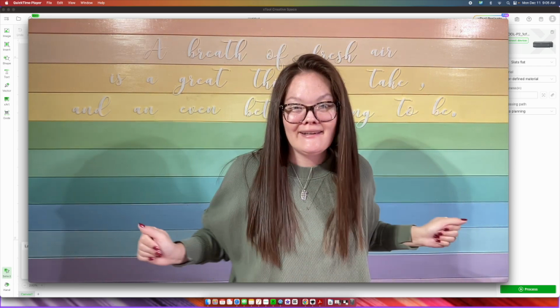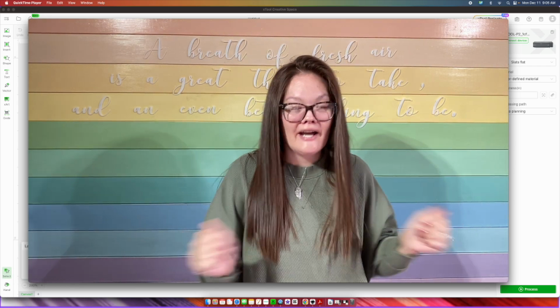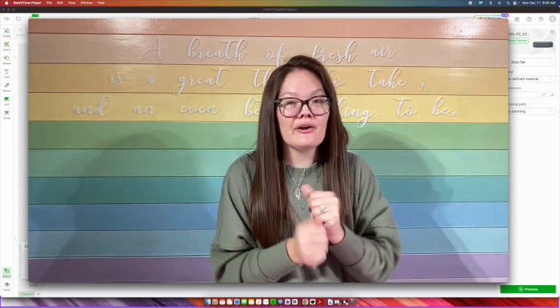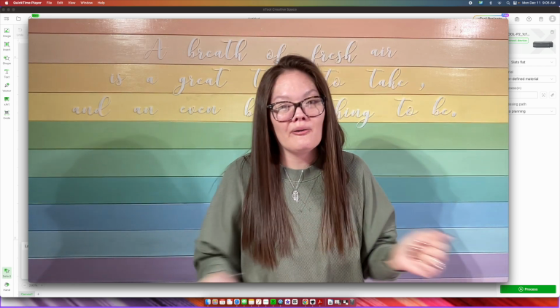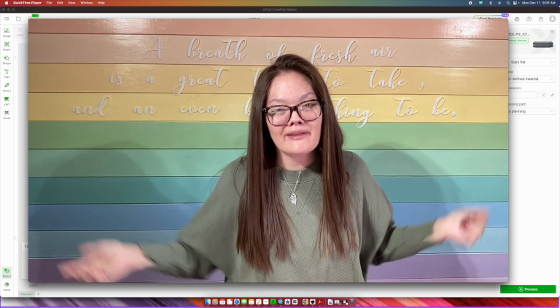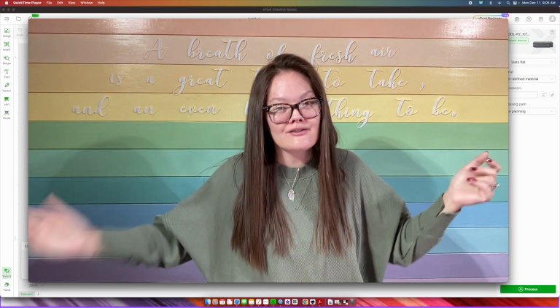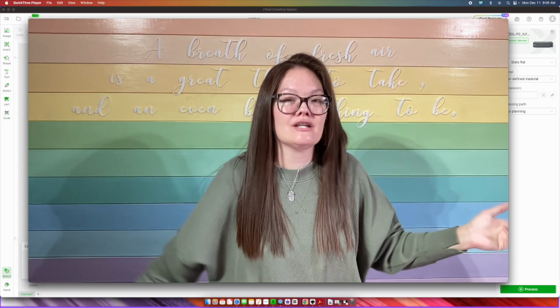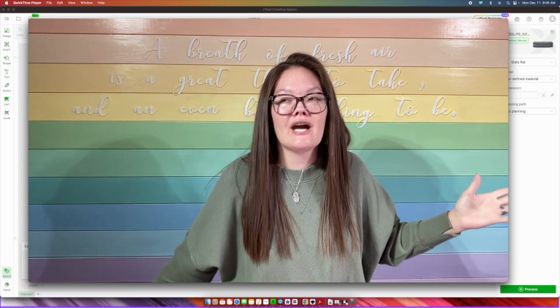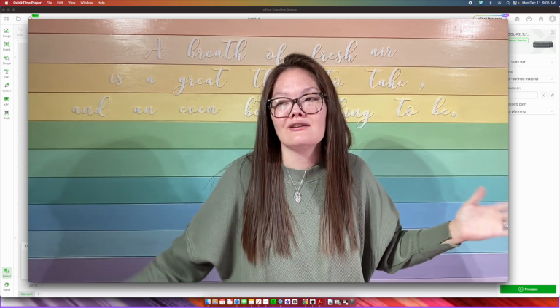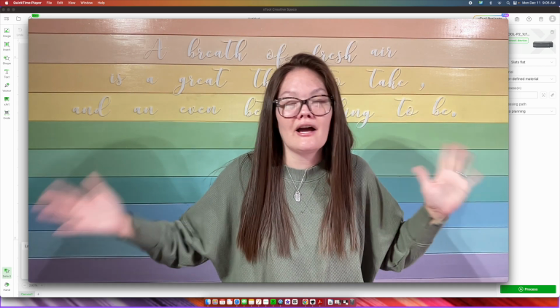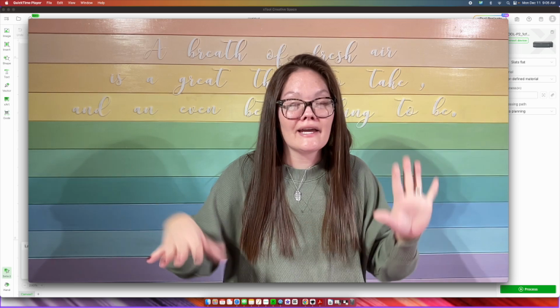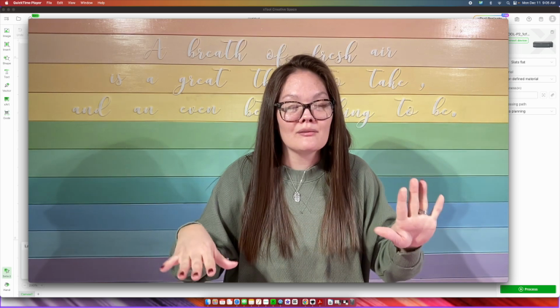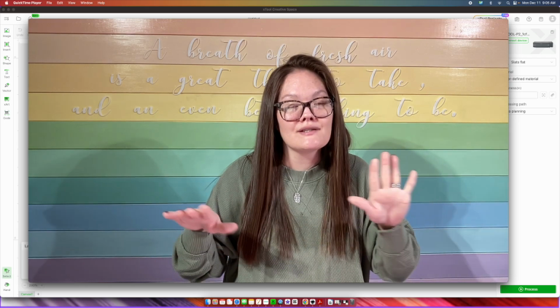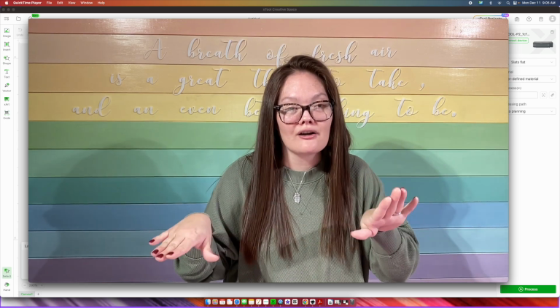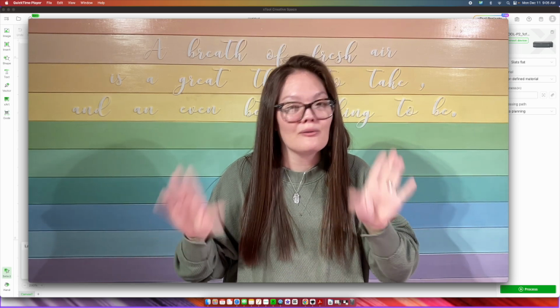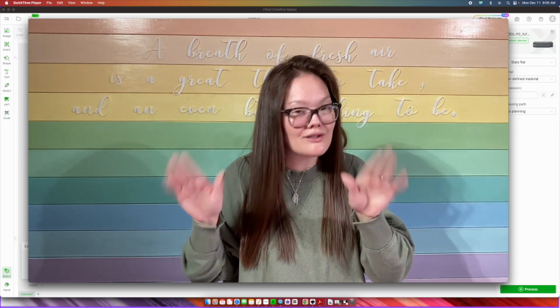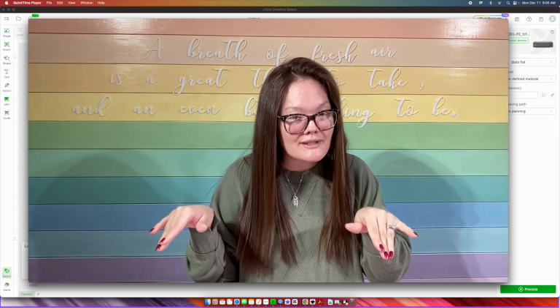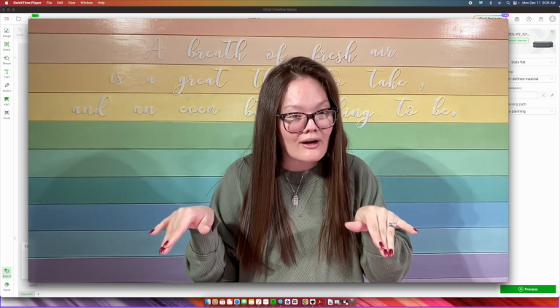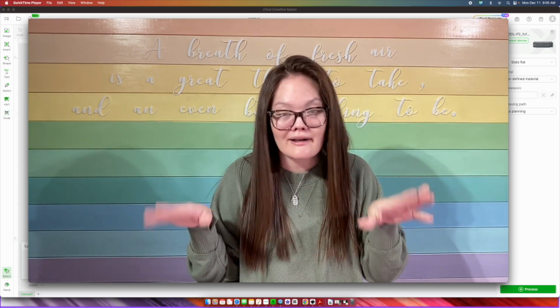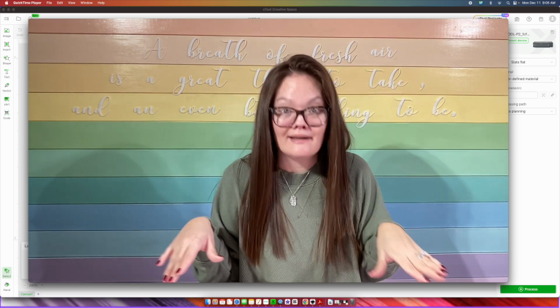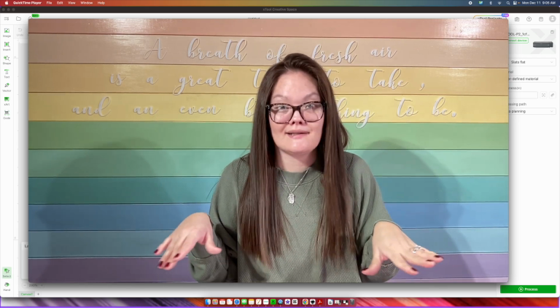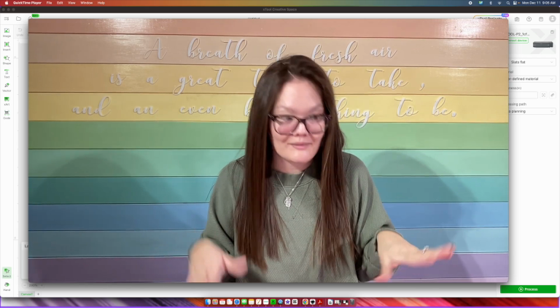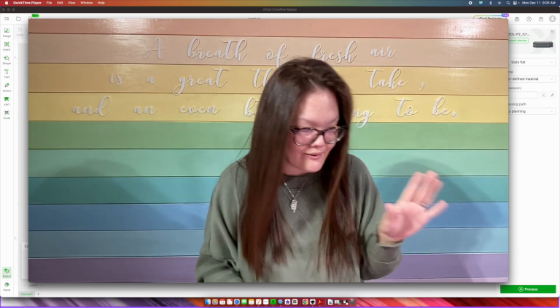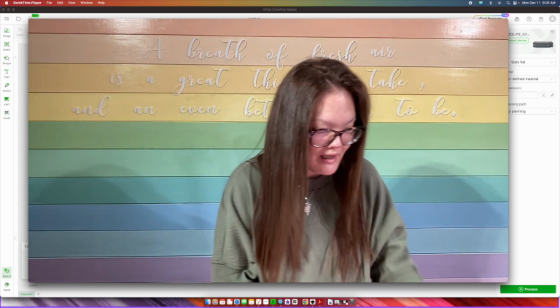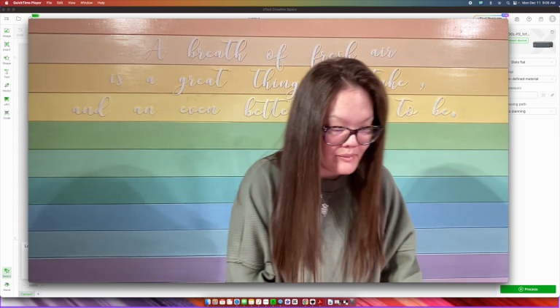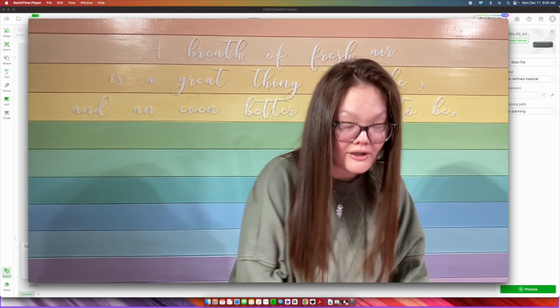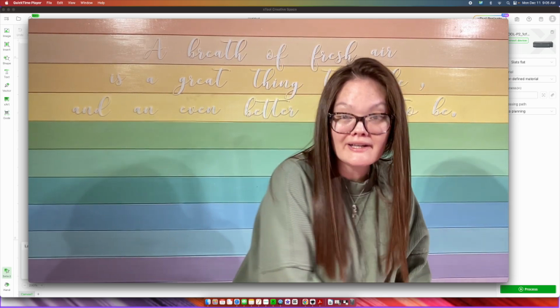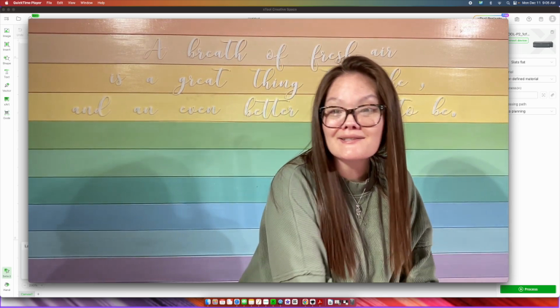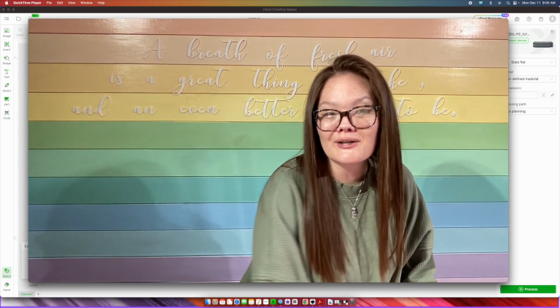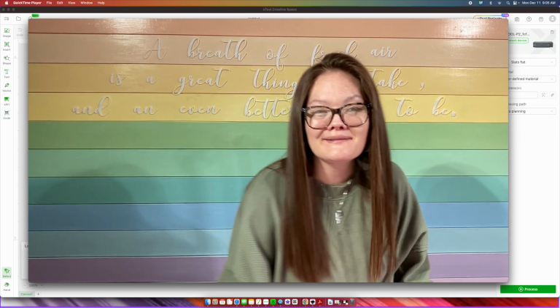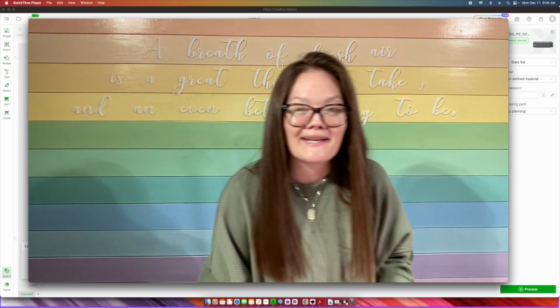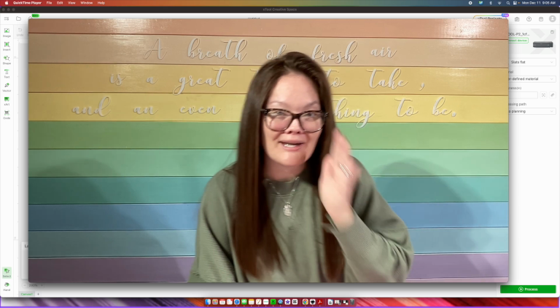I know that I chit chat a lot. I am a talker — once you get me talking, I can't stop. But are you ready to get started? Let's go.